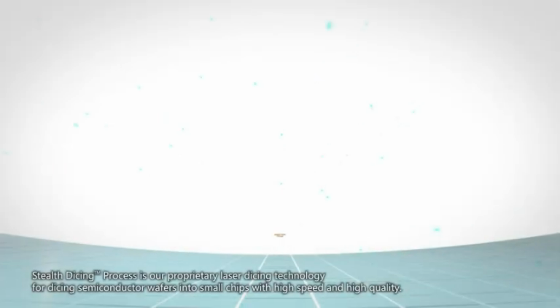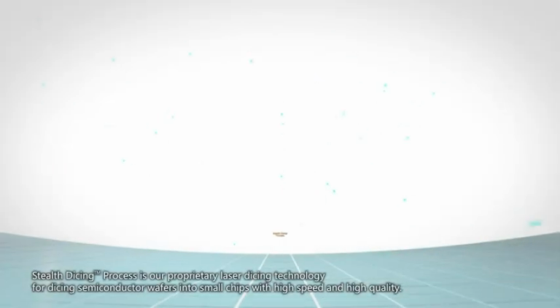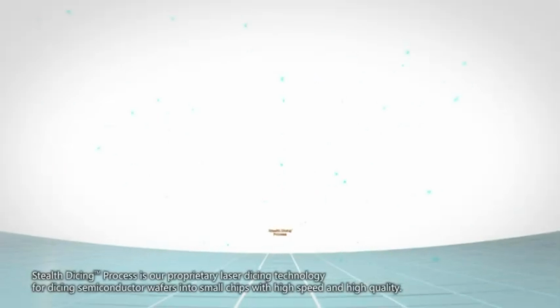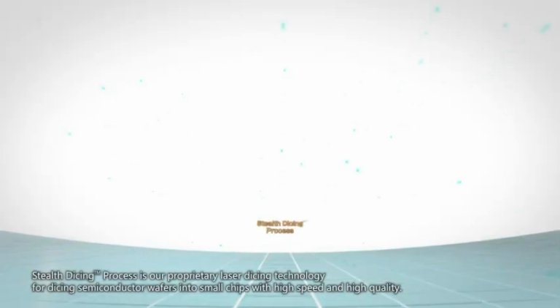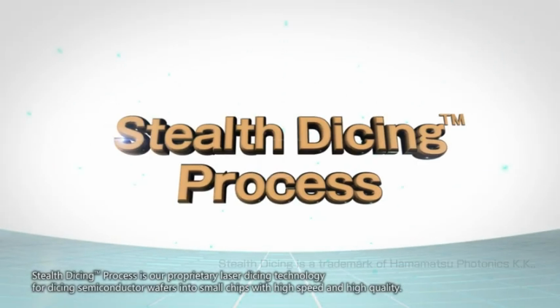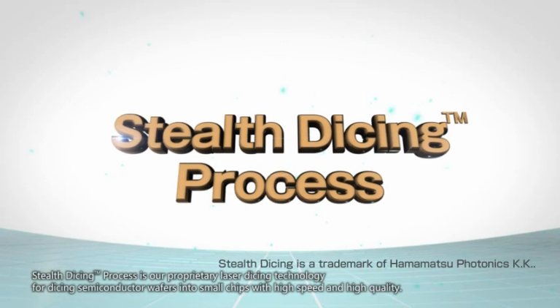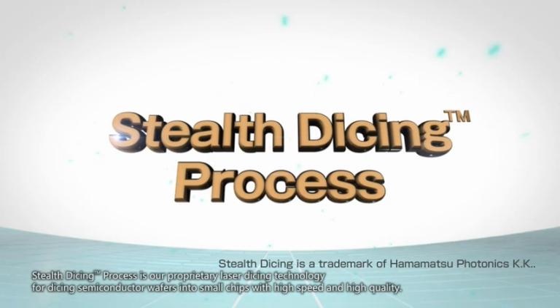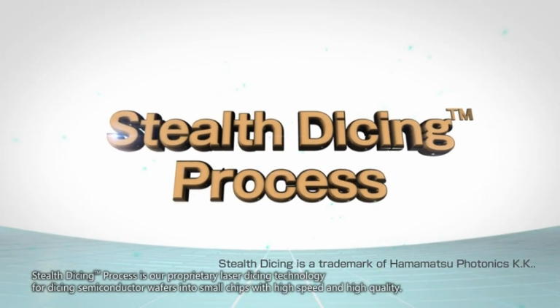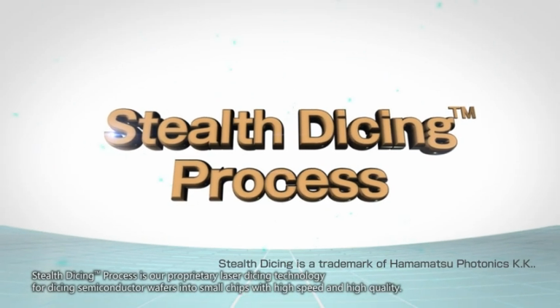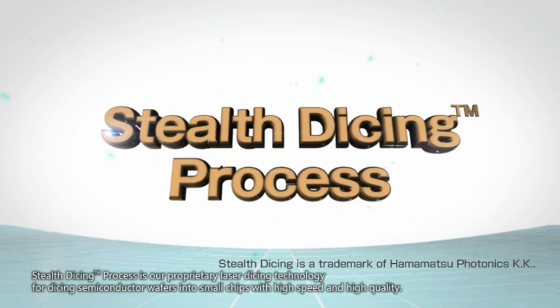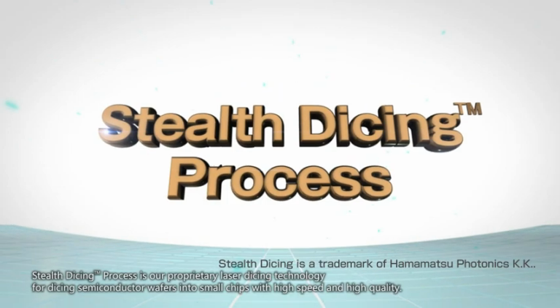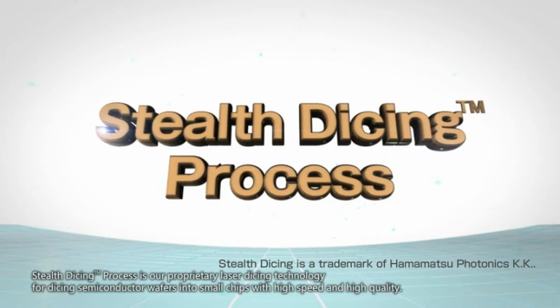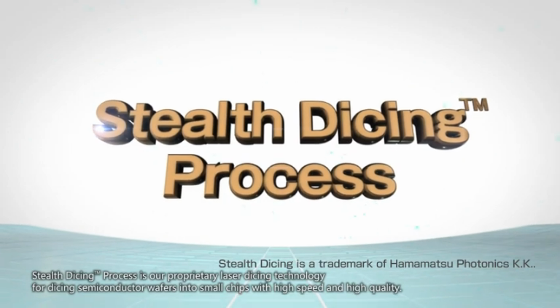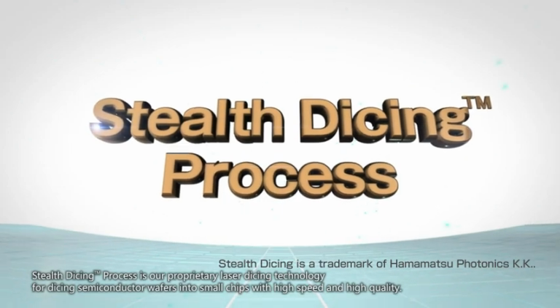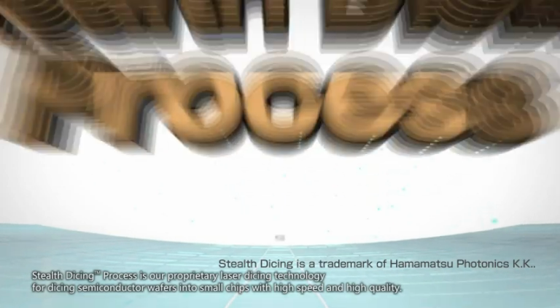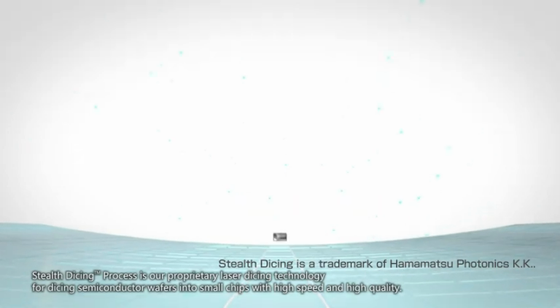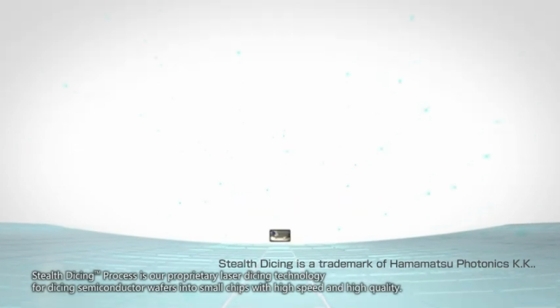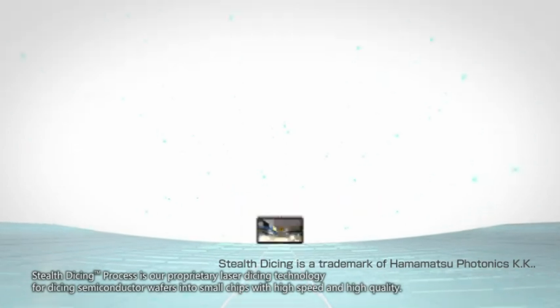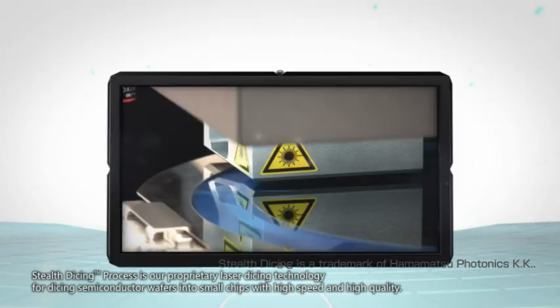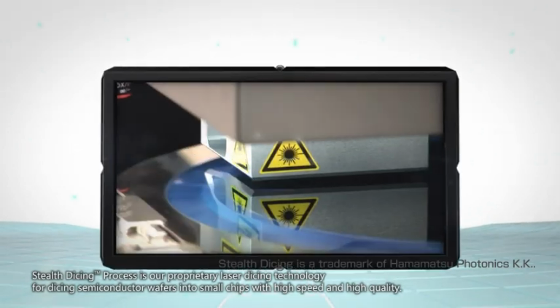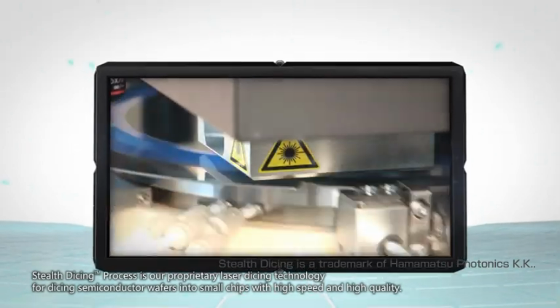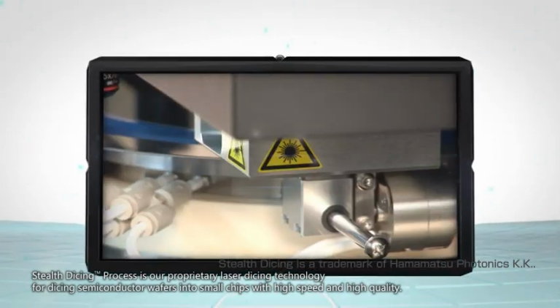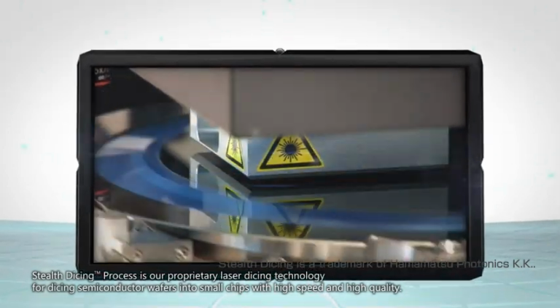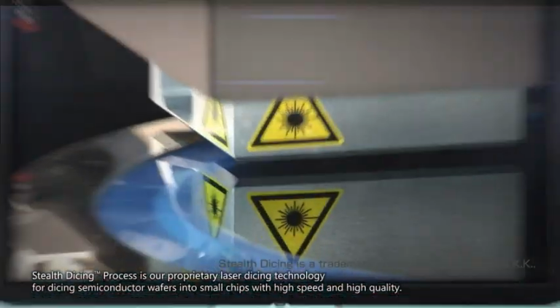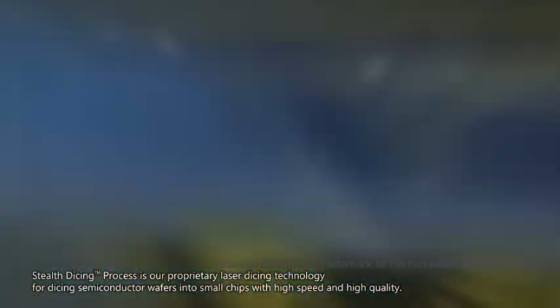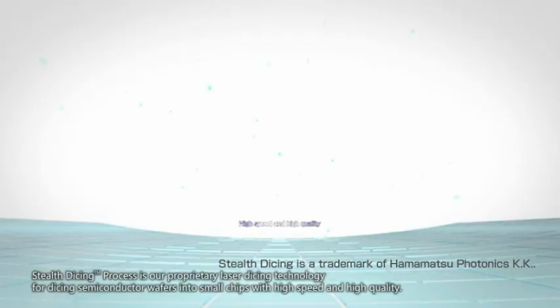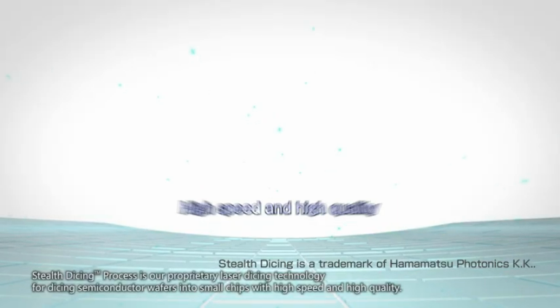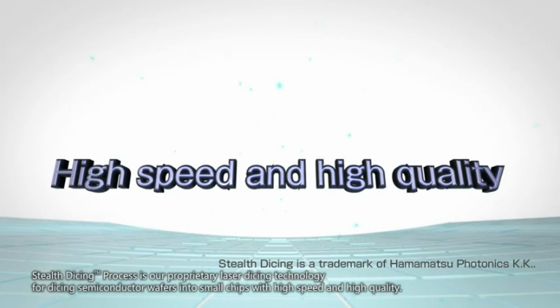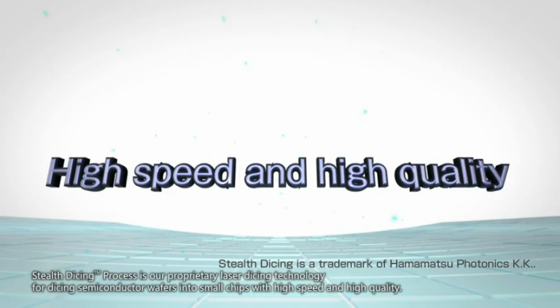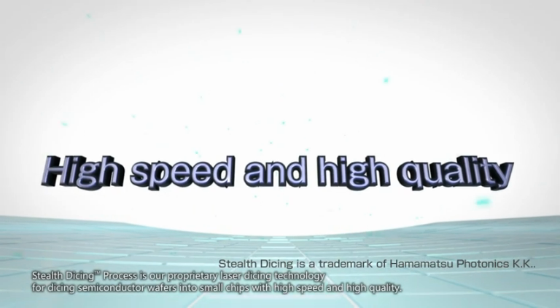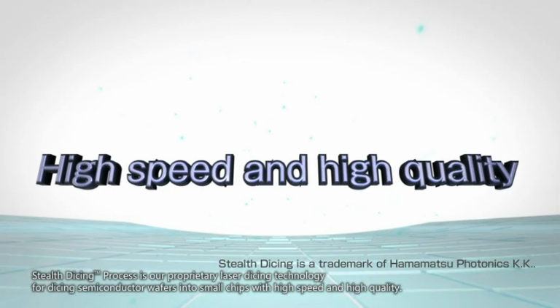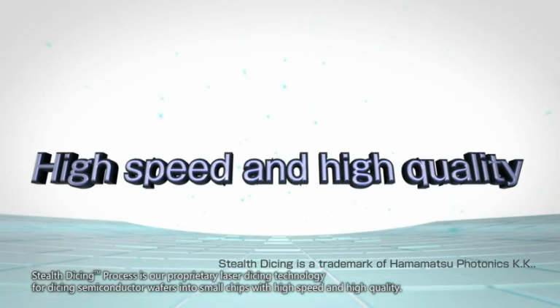Stealth Dicing is our proprietary laser dicing technology for dicing semiconductor wafers into small chips with high speed and high quality.